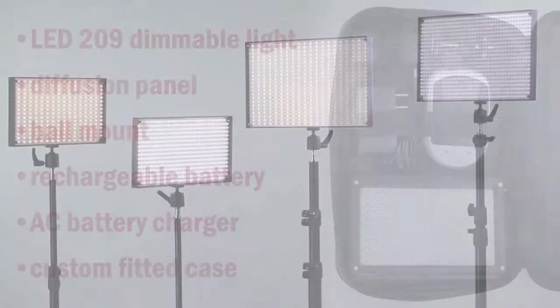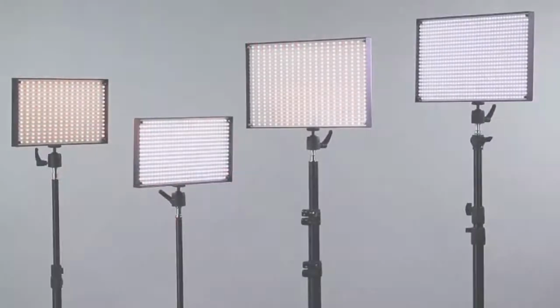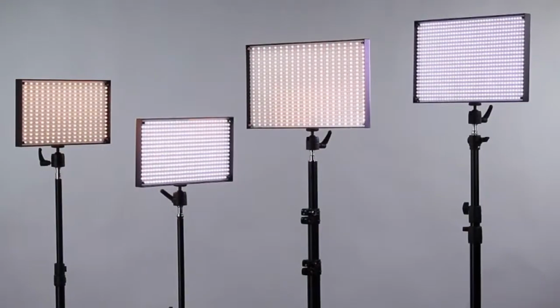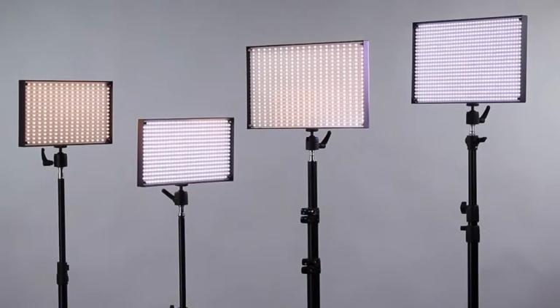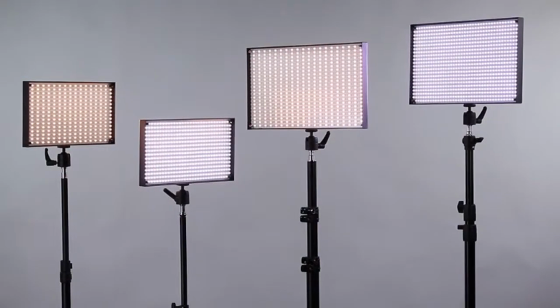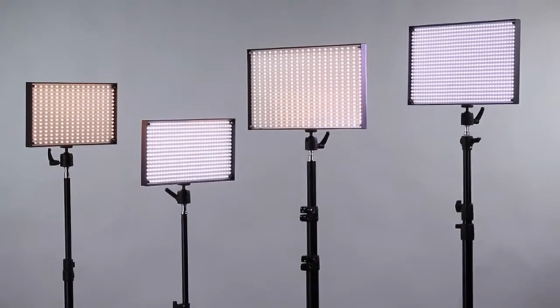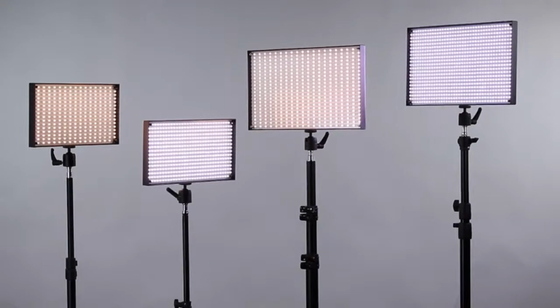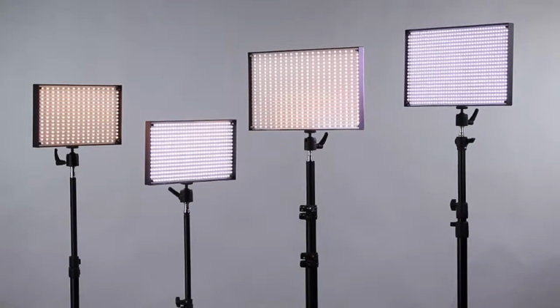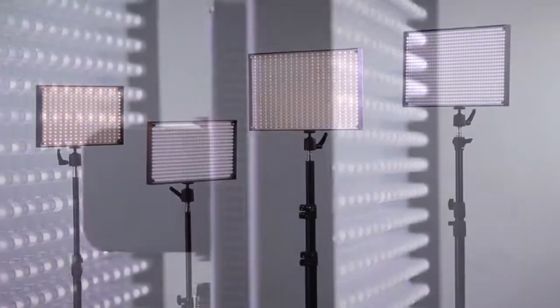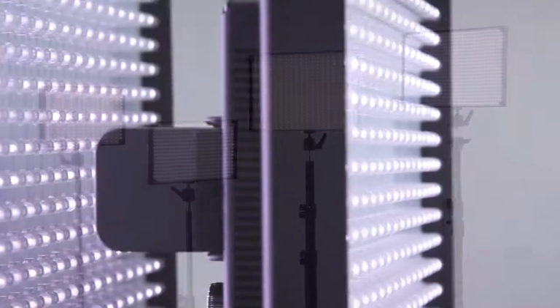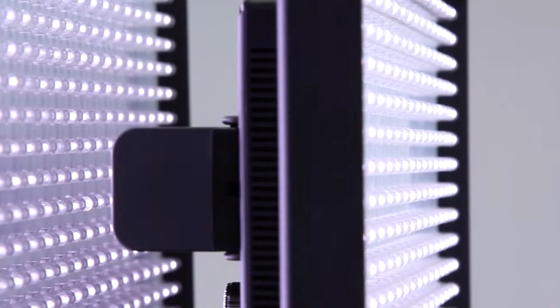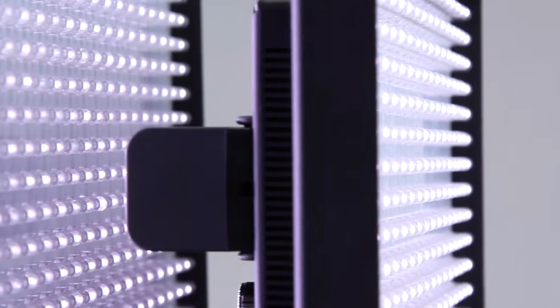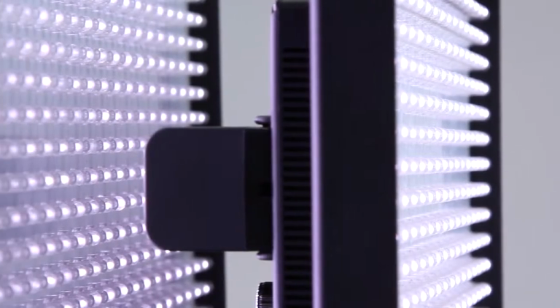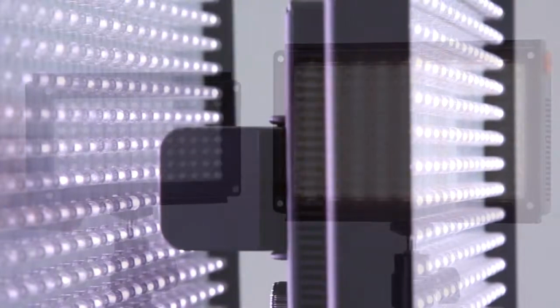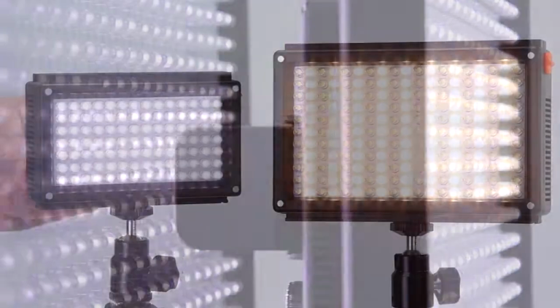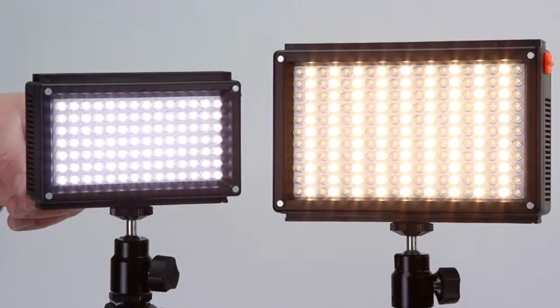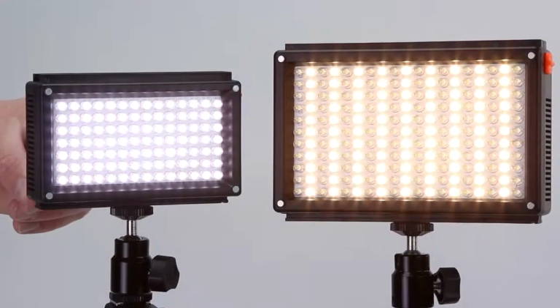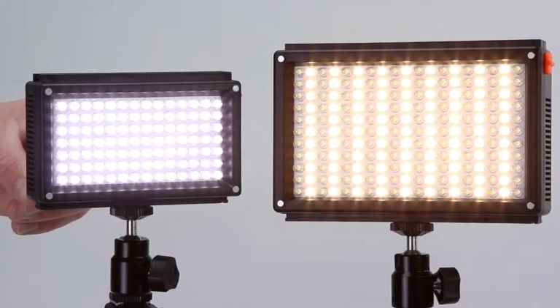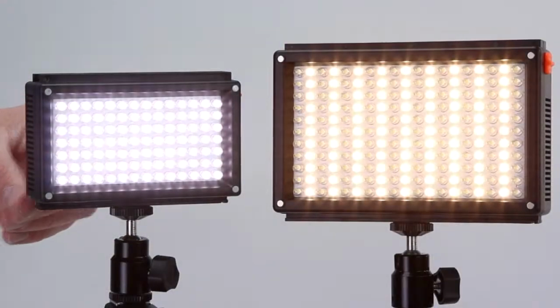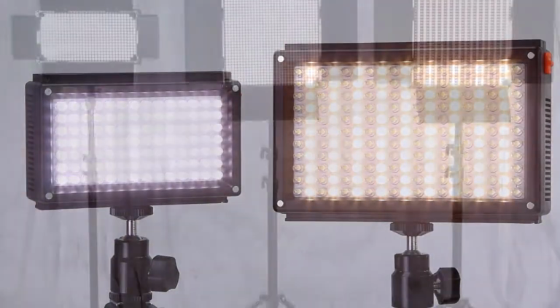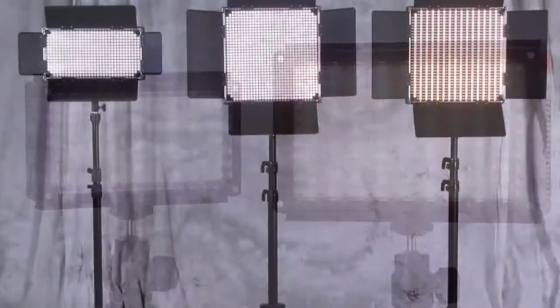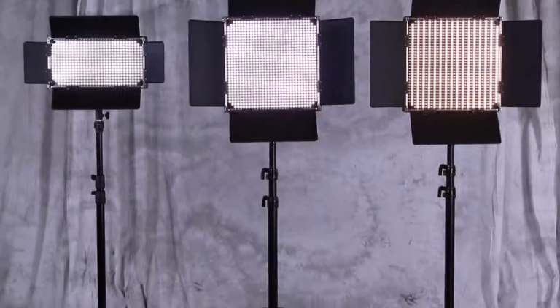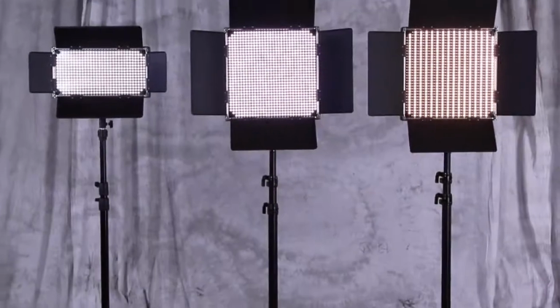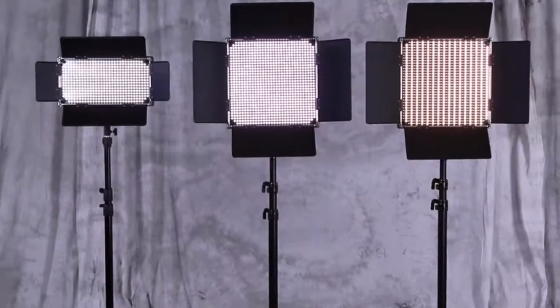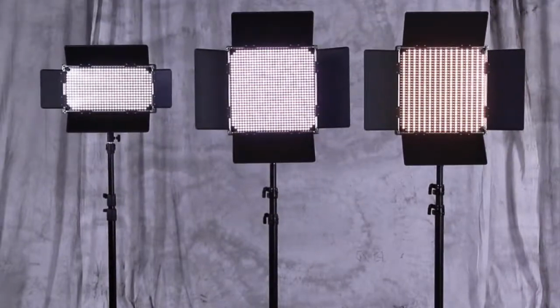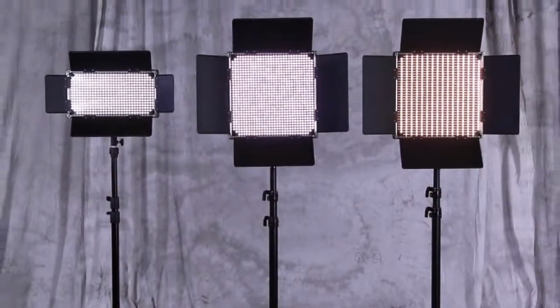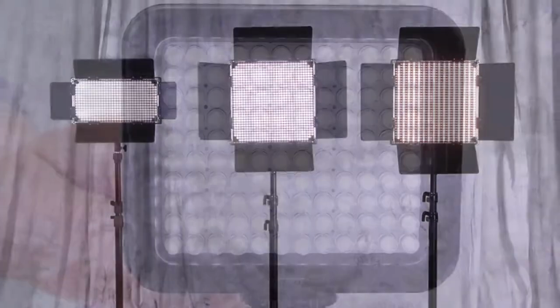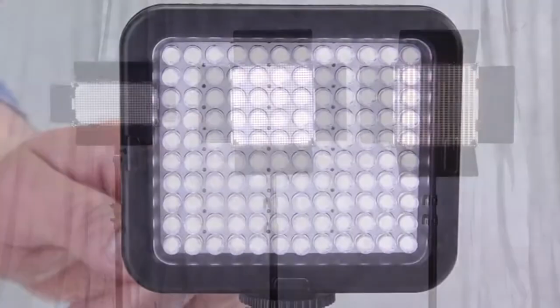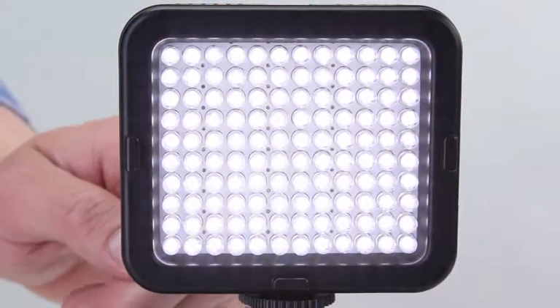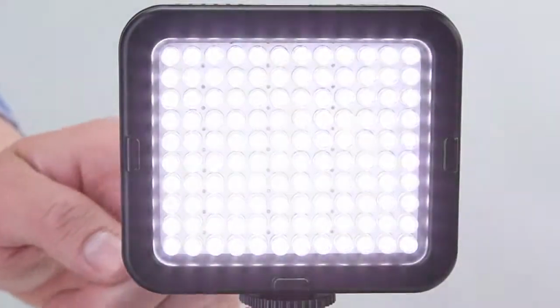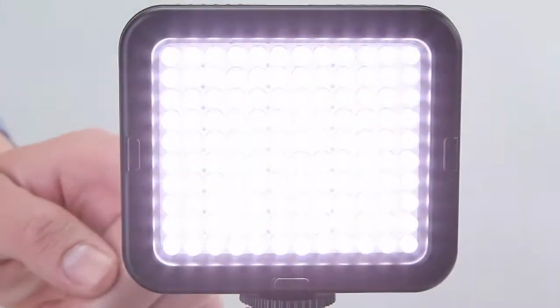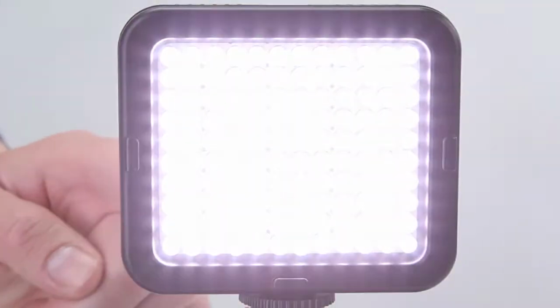At PhotoDiox, we have every option to meet your lighting needs, no matter how big or how small.